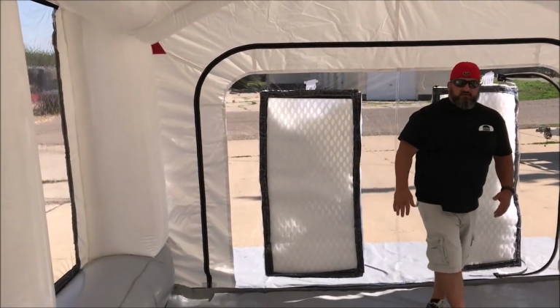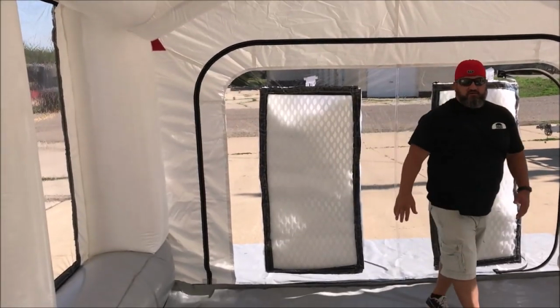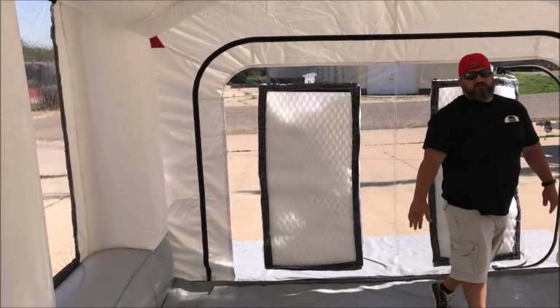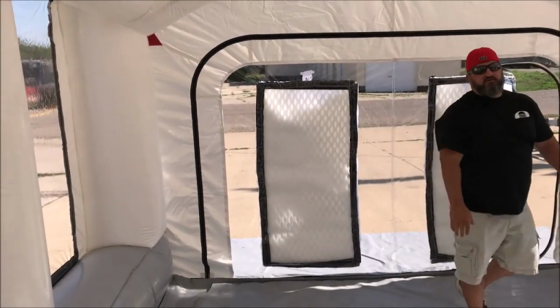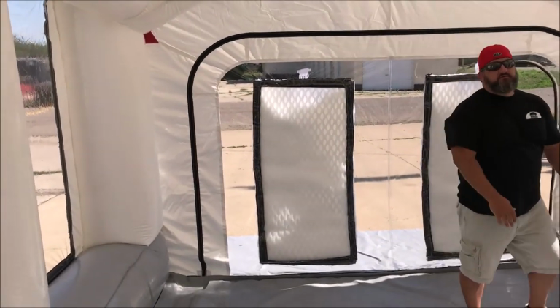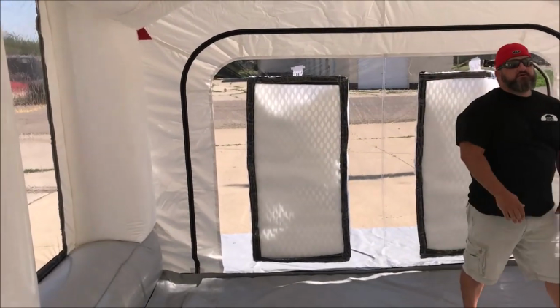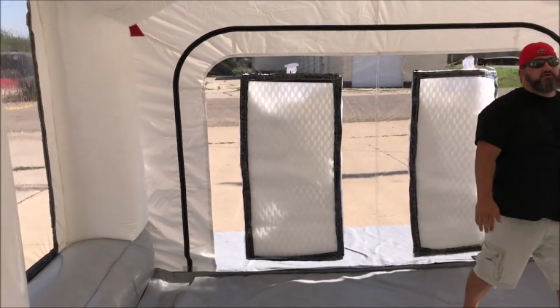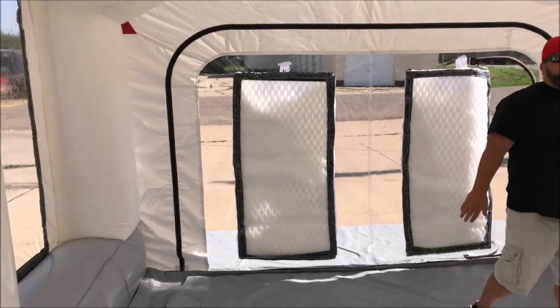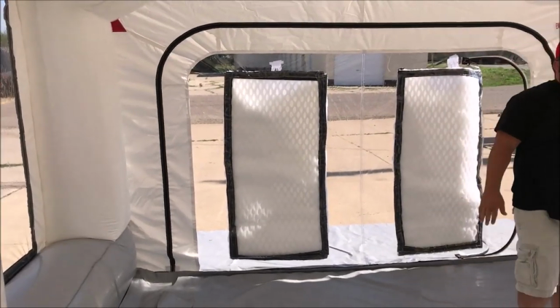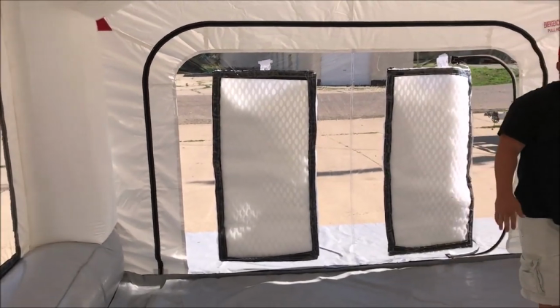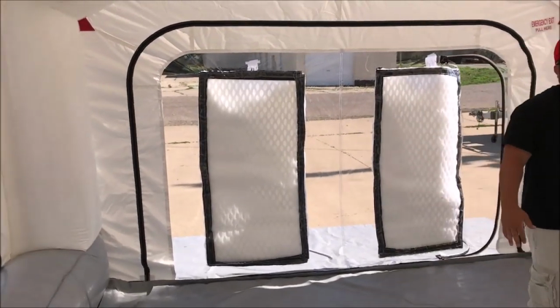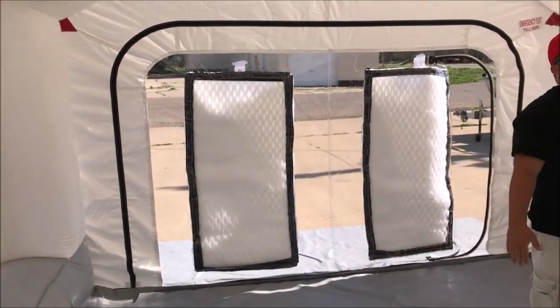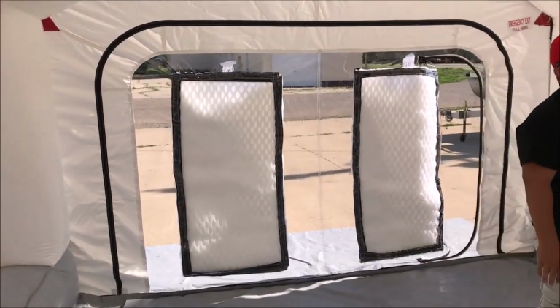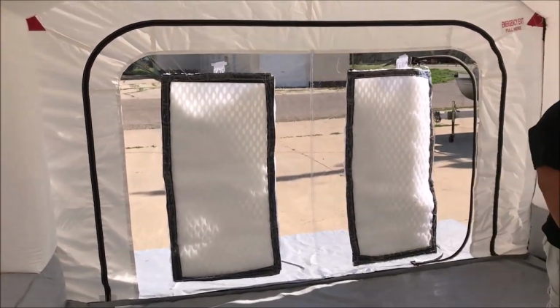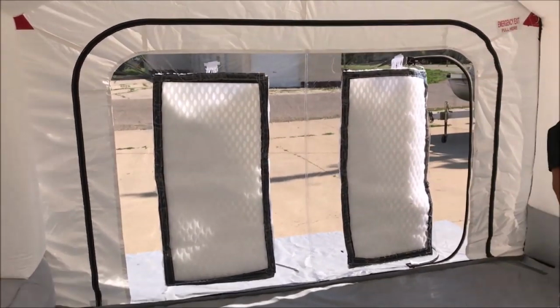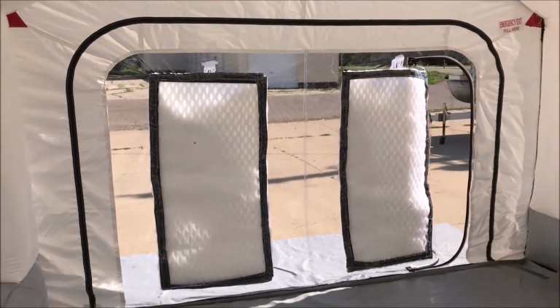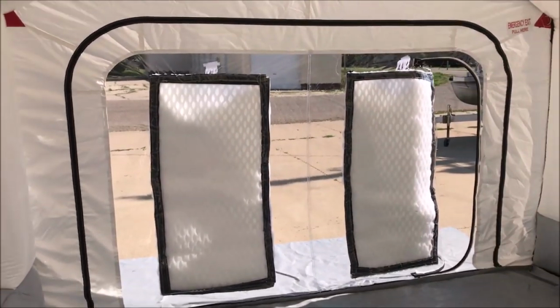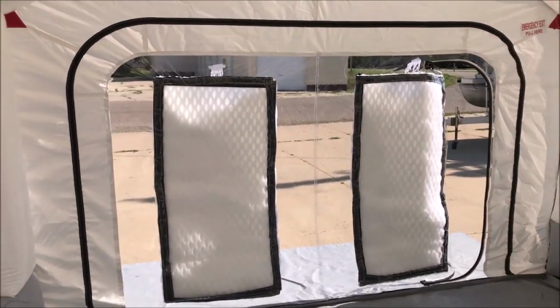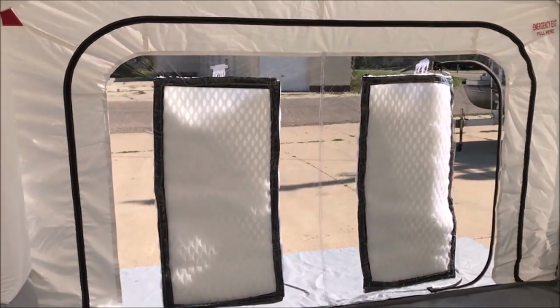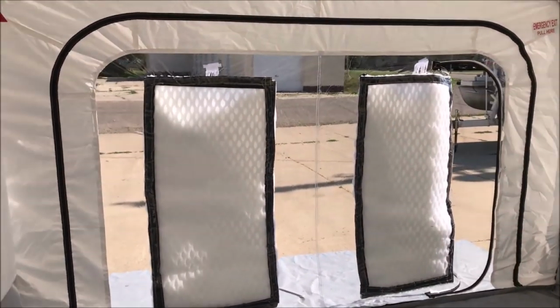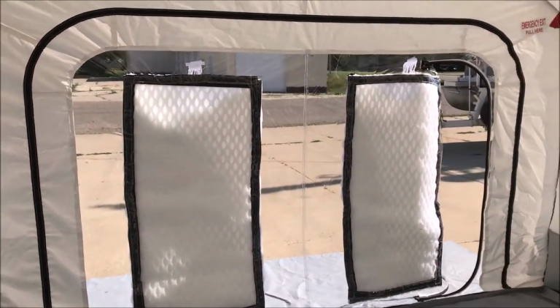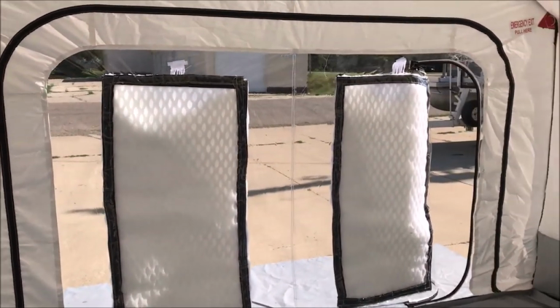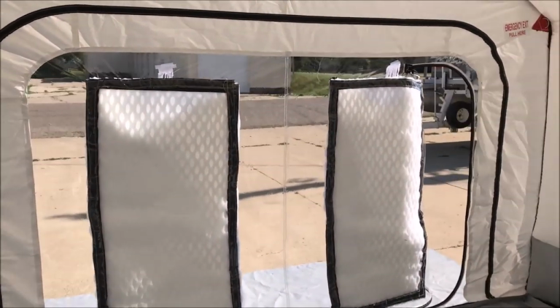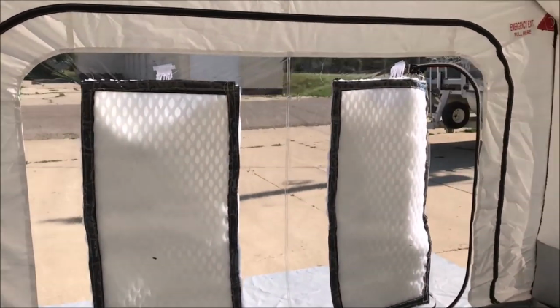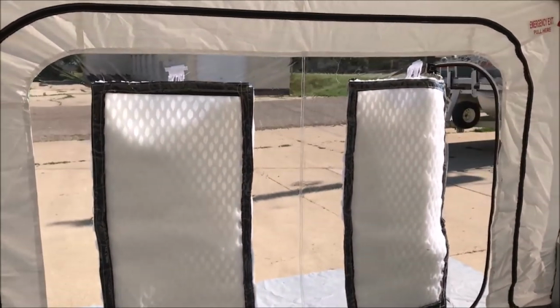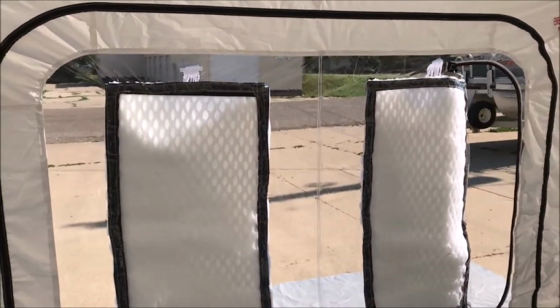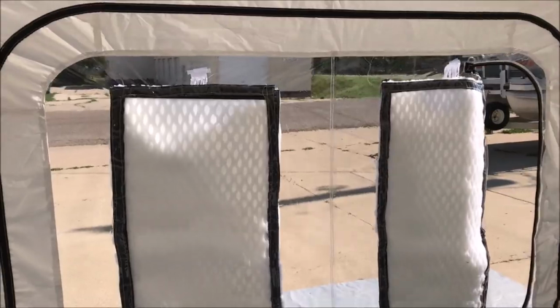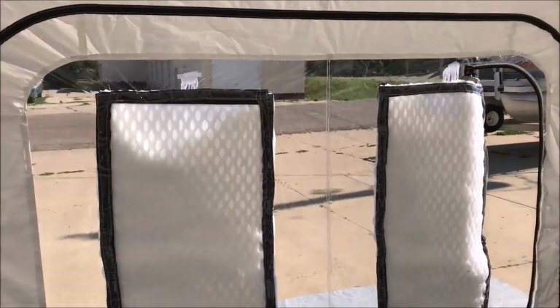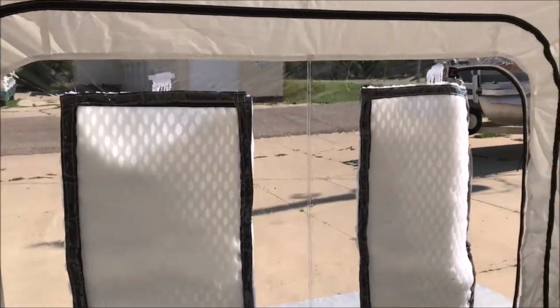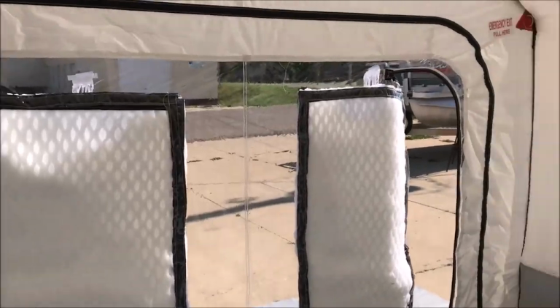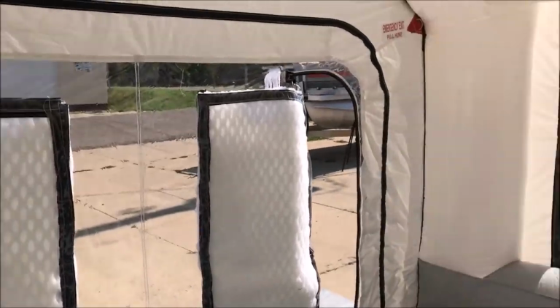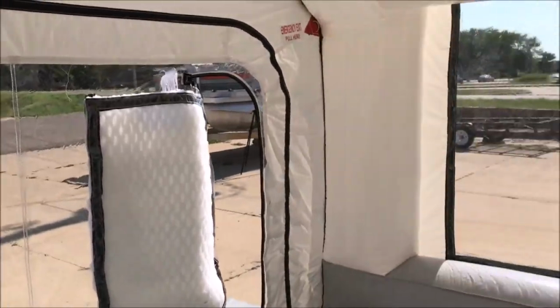We're going to have a video coming up of pulling in a crew cab pickup truck in here.